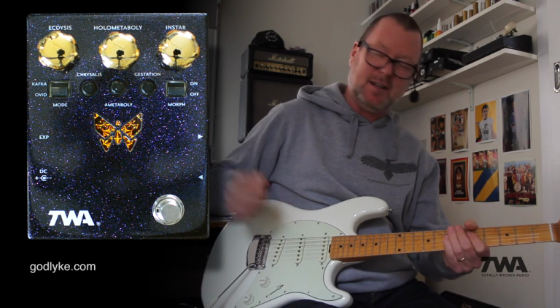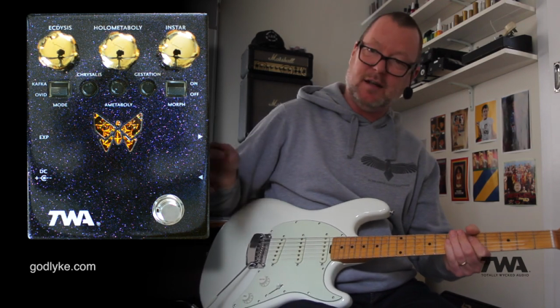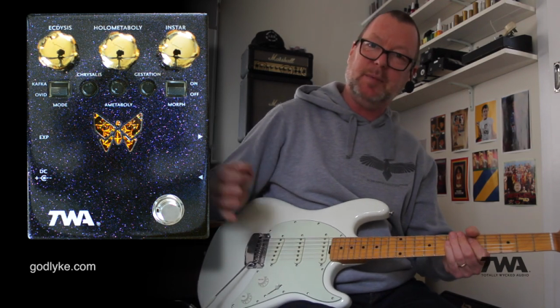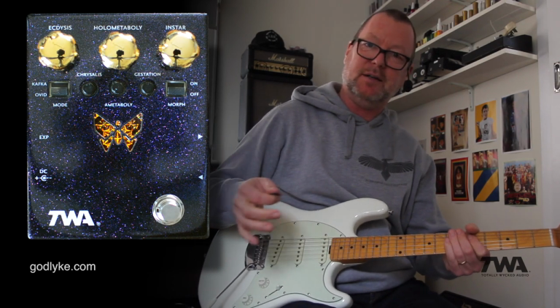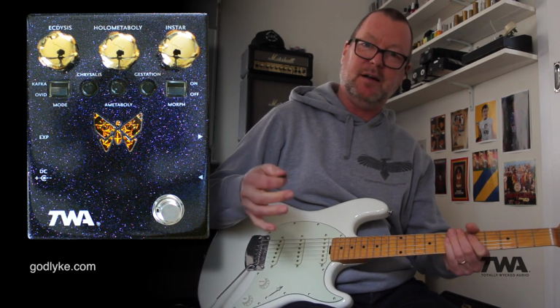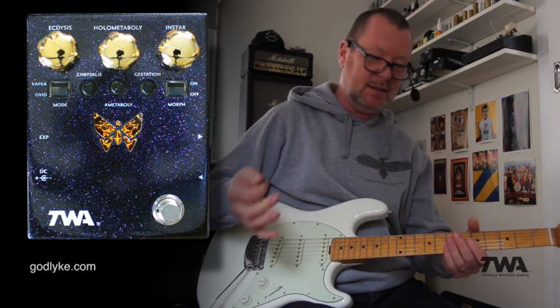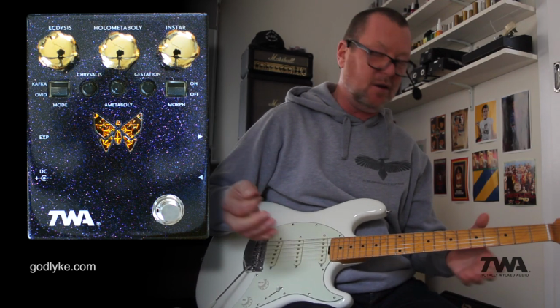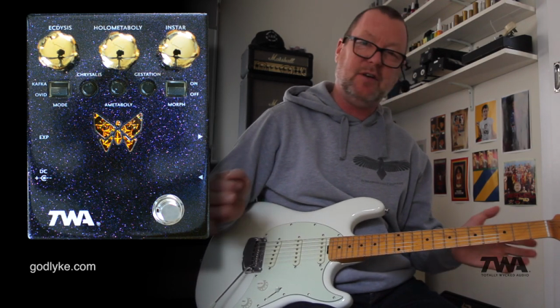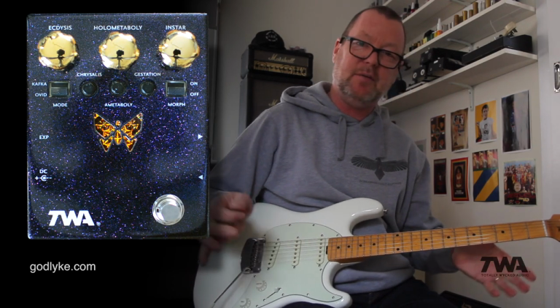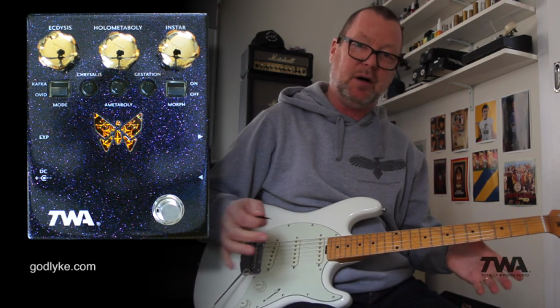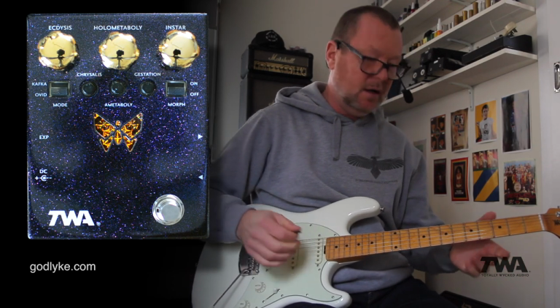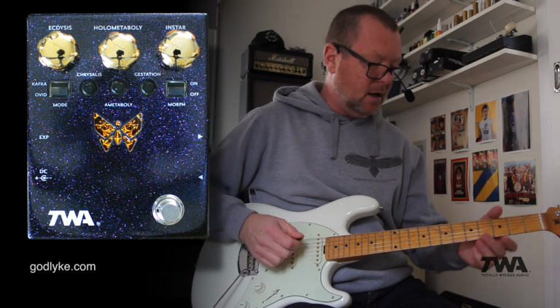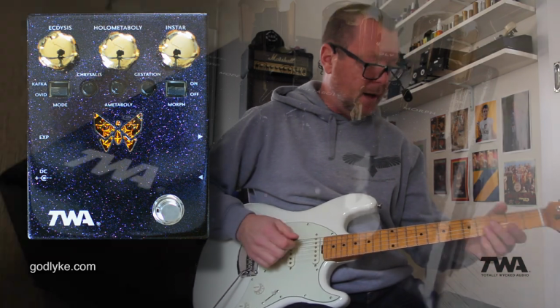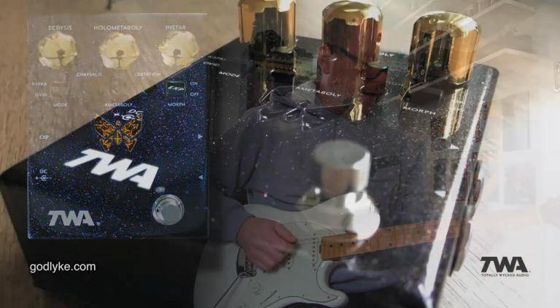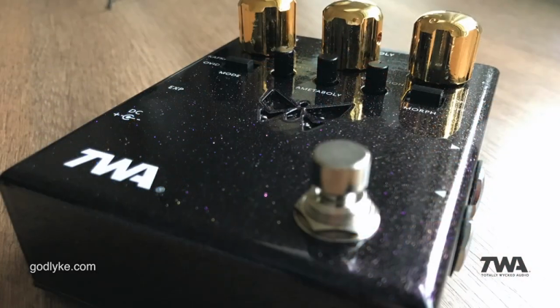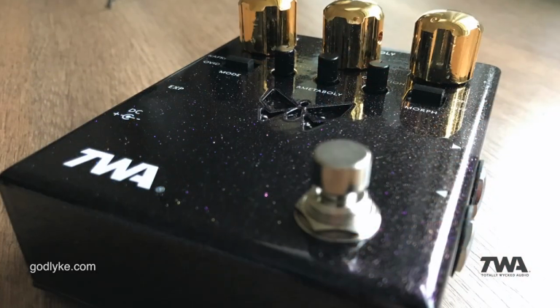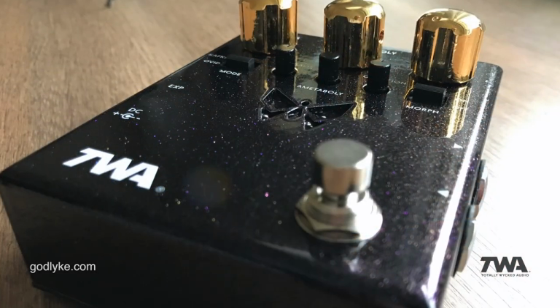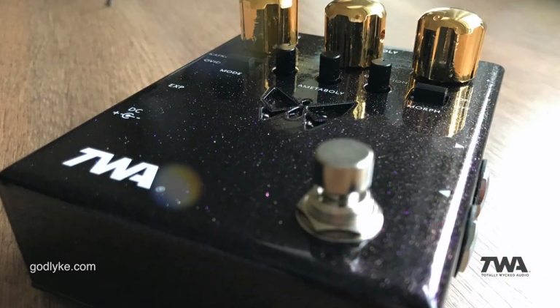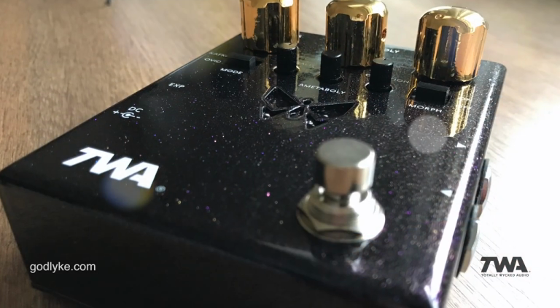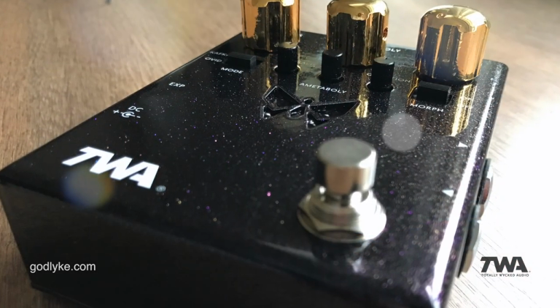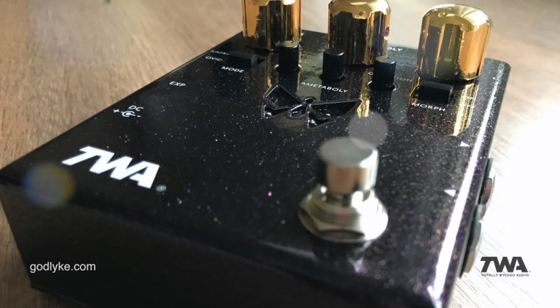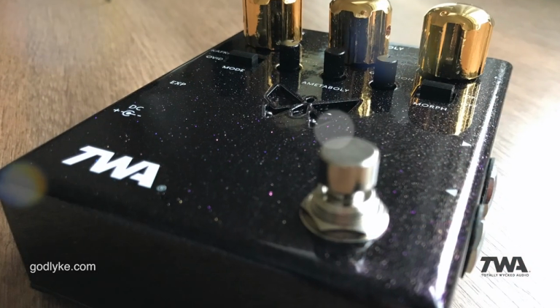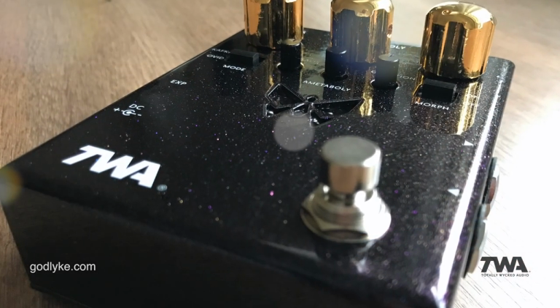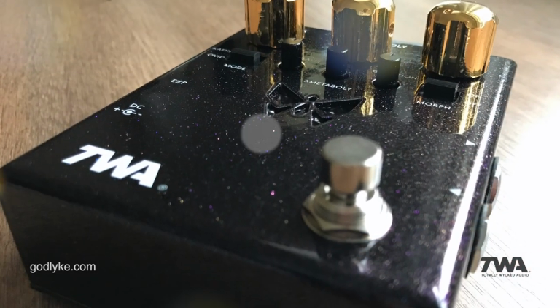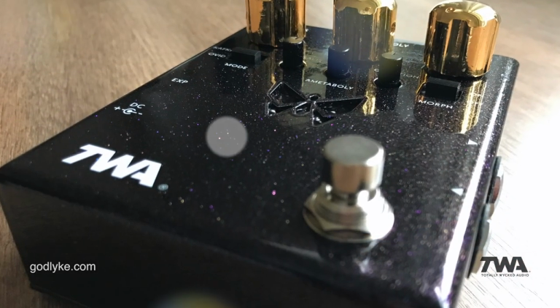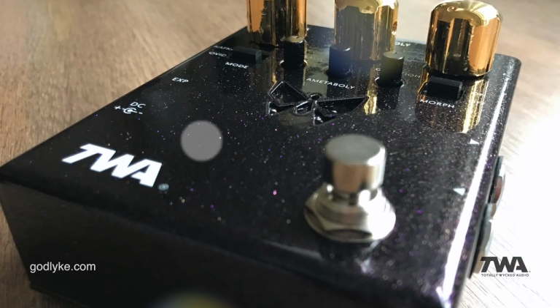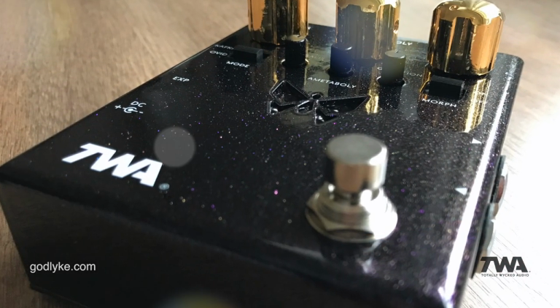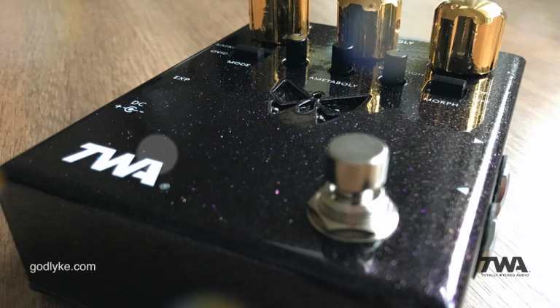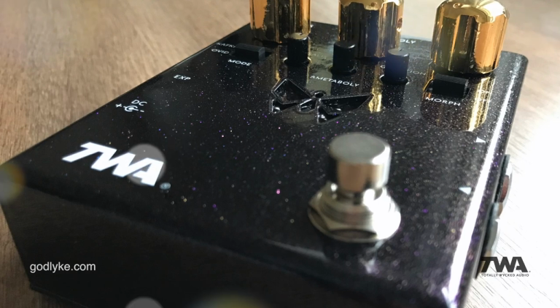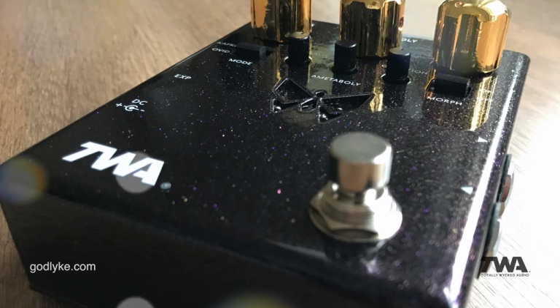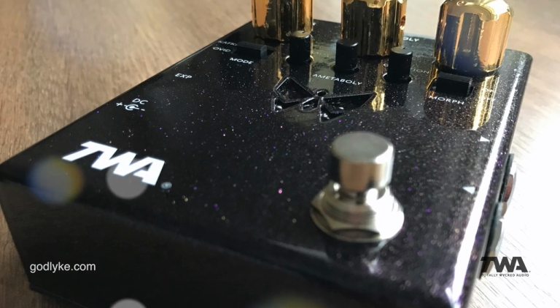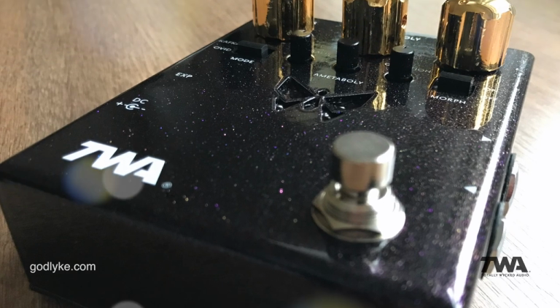It's not a subtle pedal, you know. This is not for everybody. But for prog rockers and people that like to play synthy sort of sounds, it's probably great.